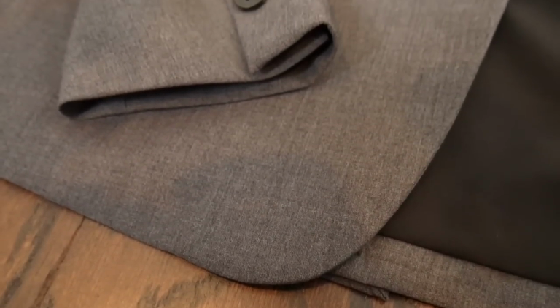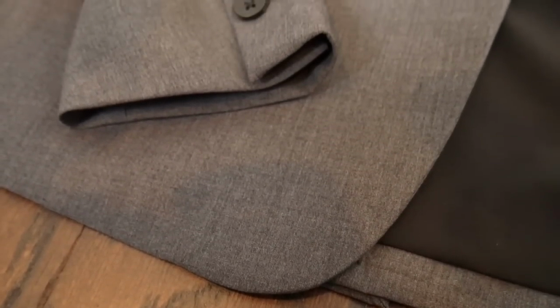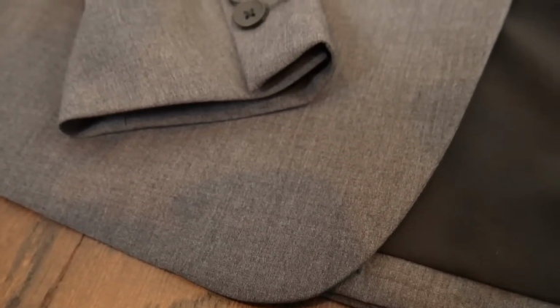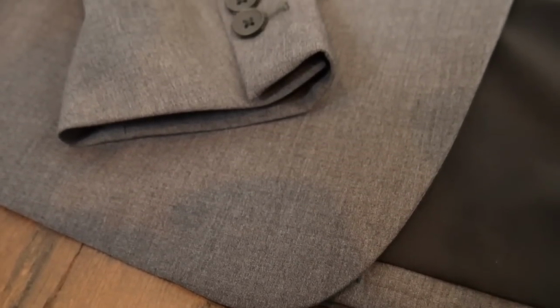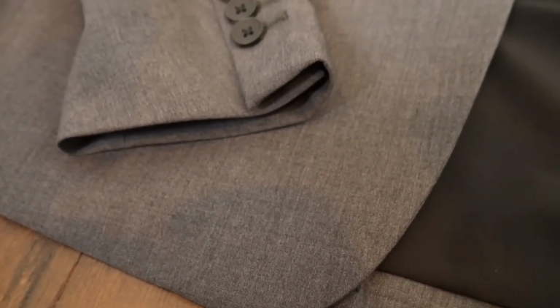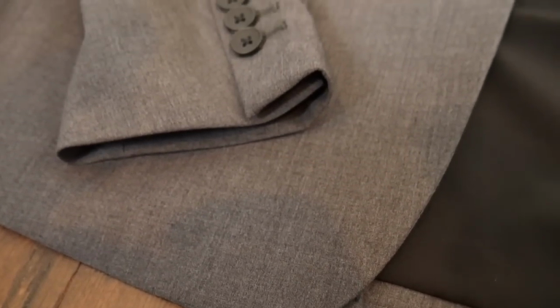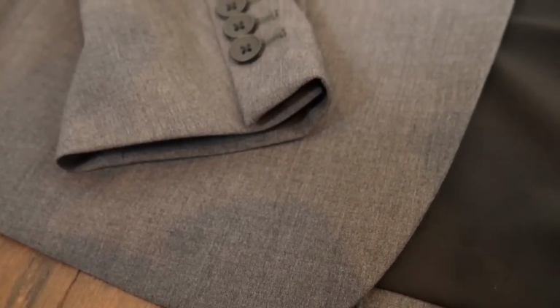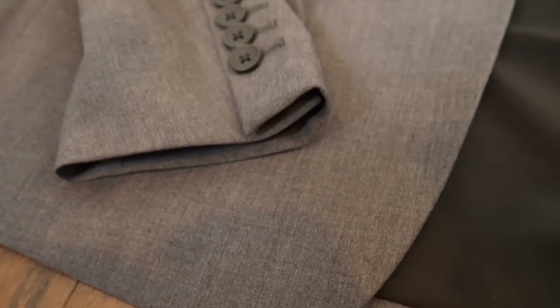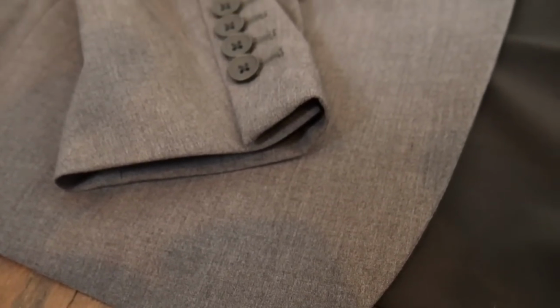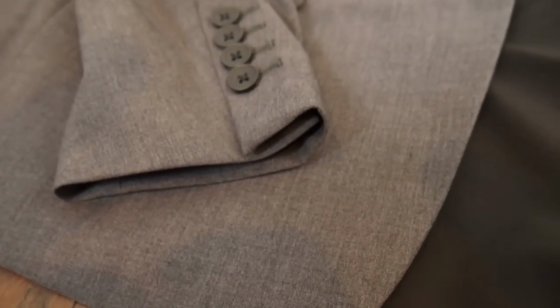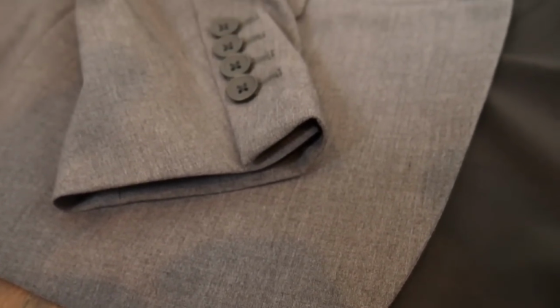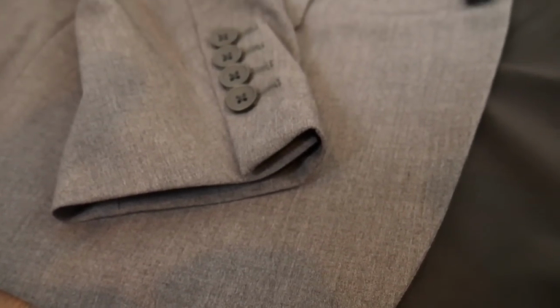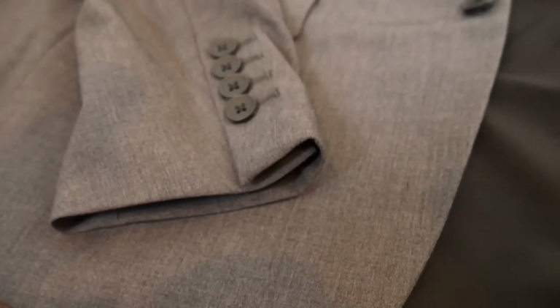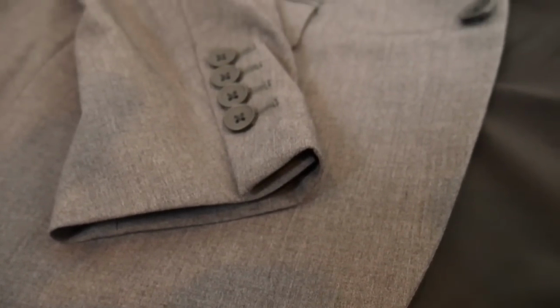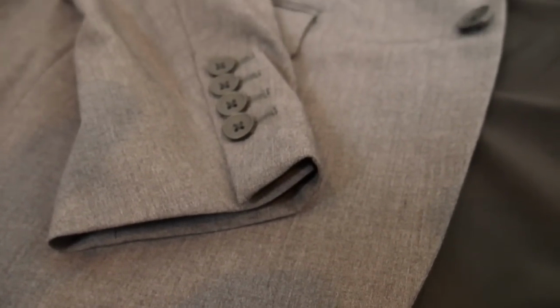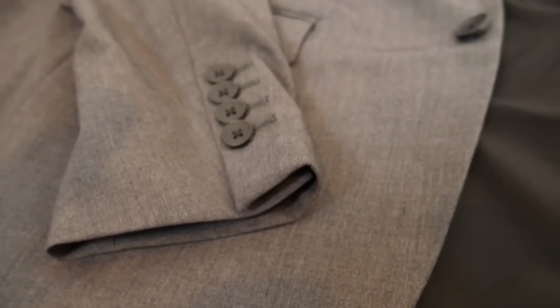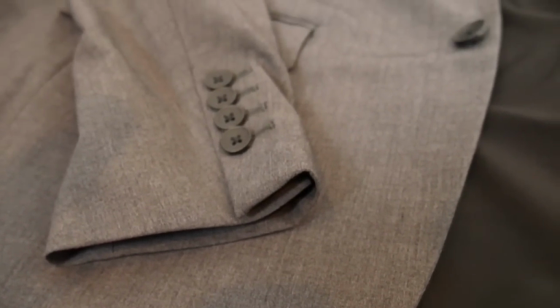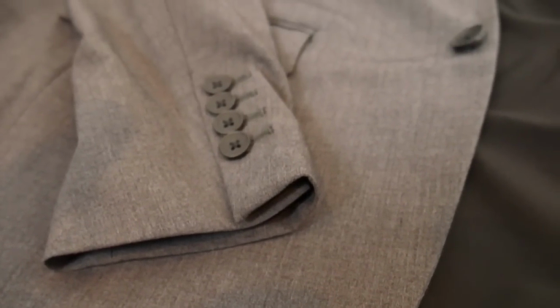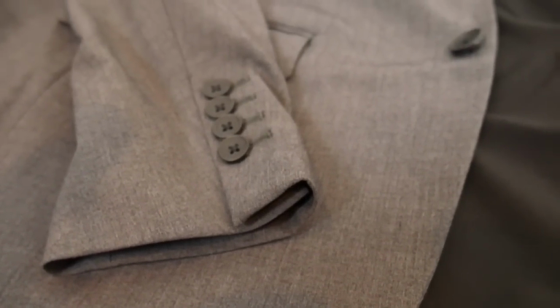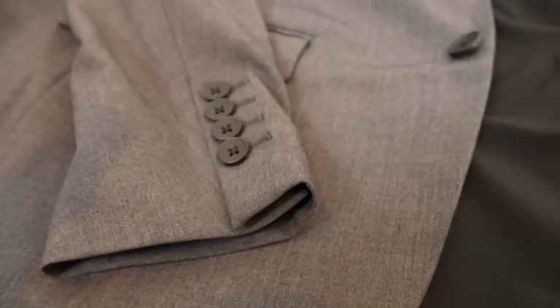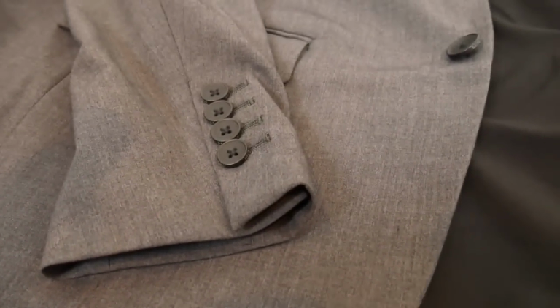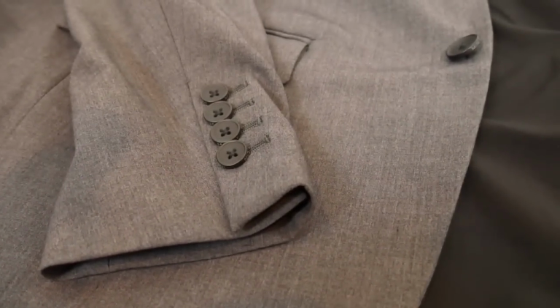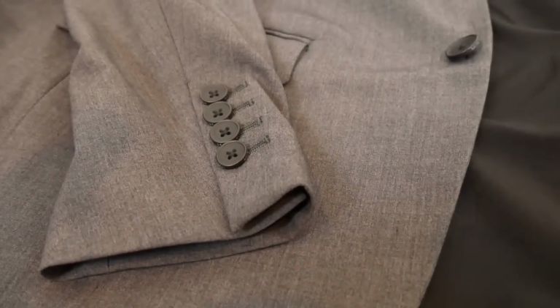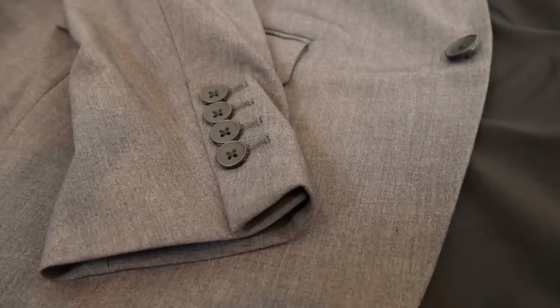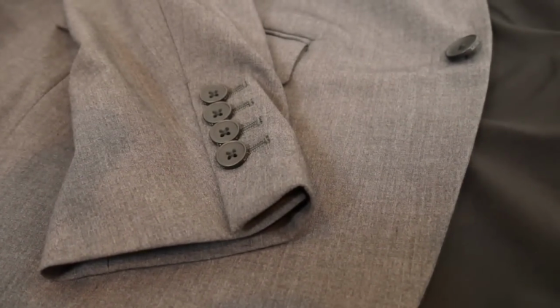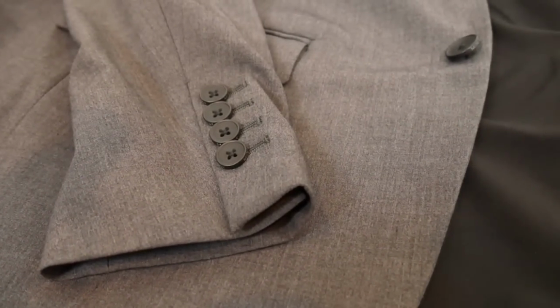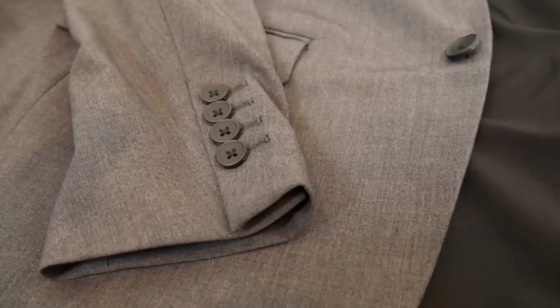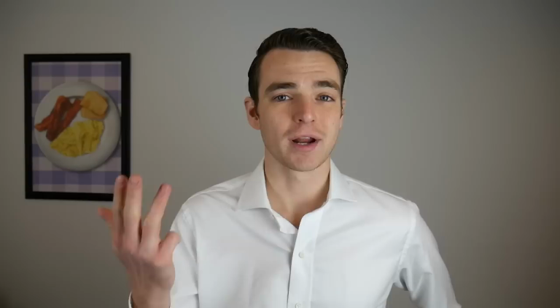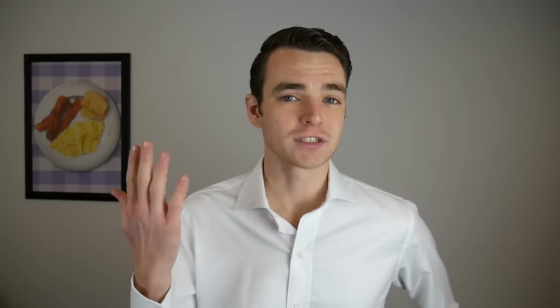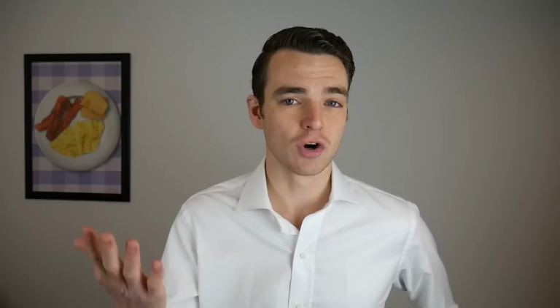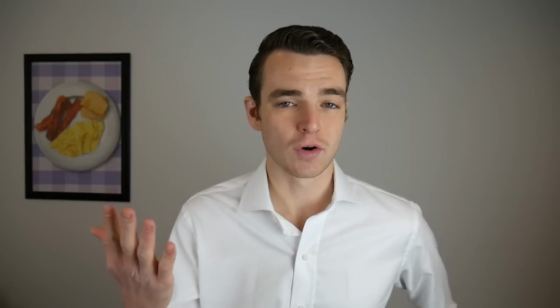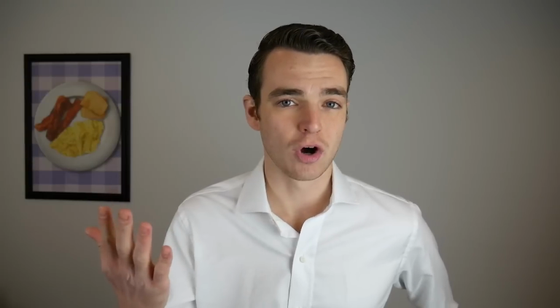The sleeve has a four-button design; the buttons are plastic and non-working — not a big thing to write home about, but also not a major deal. Let's round it up with quality, fit, style, price, and overall experience.